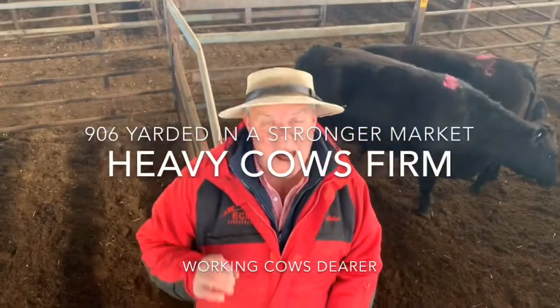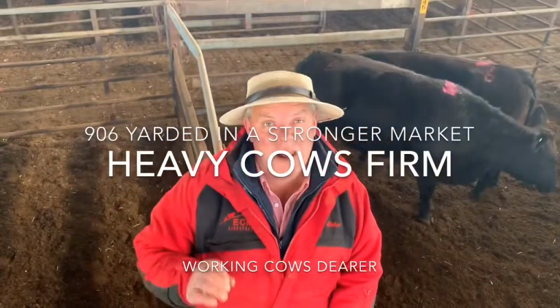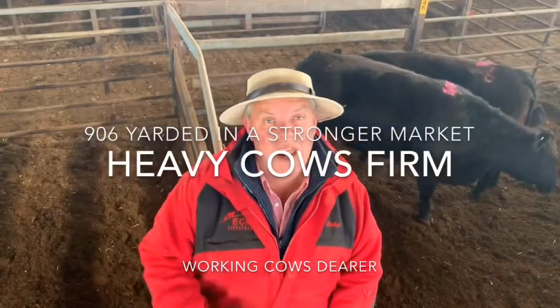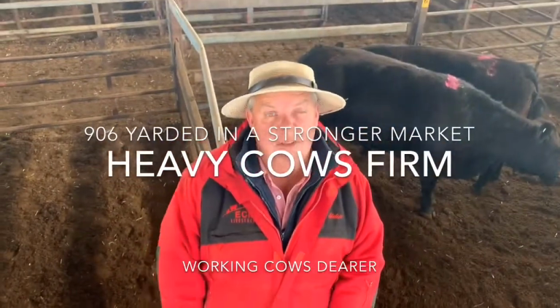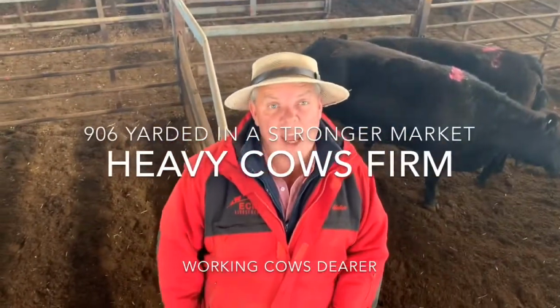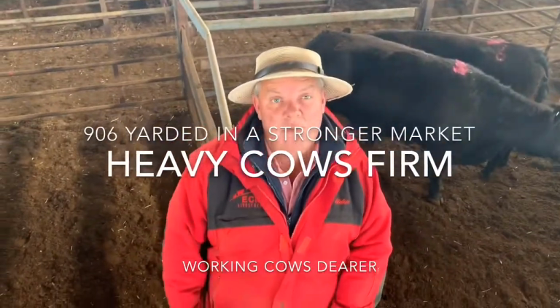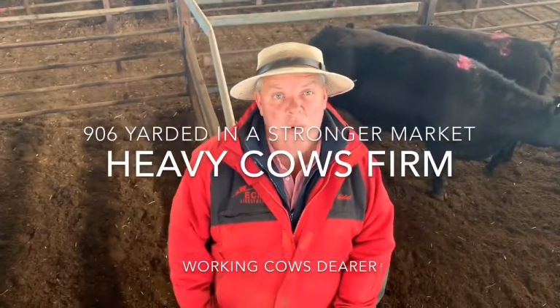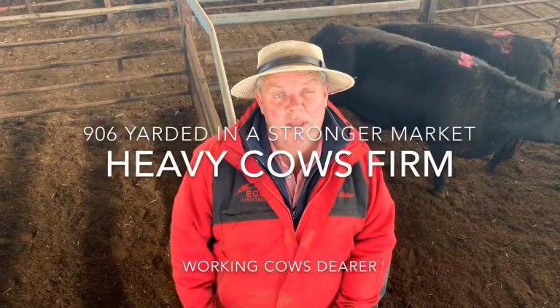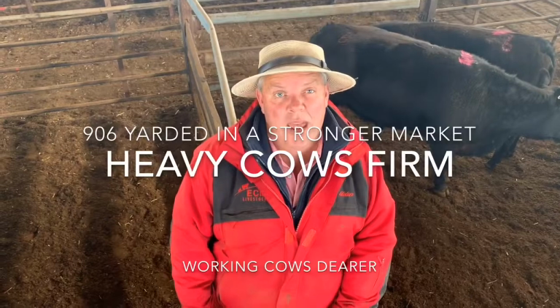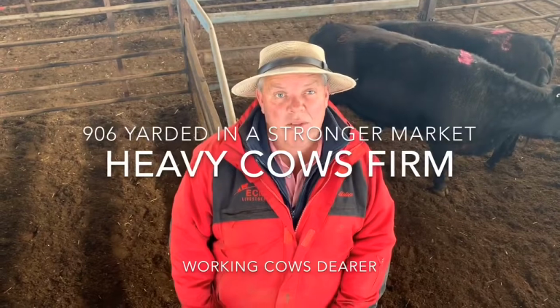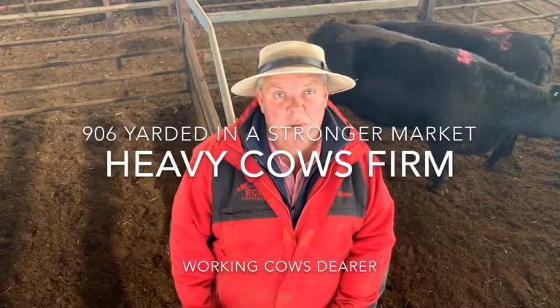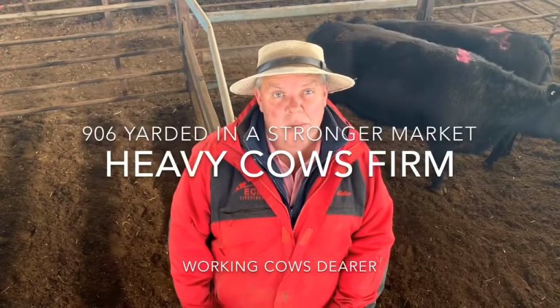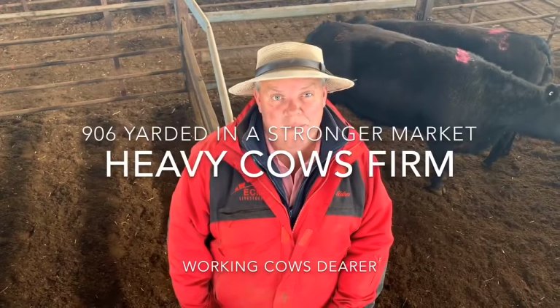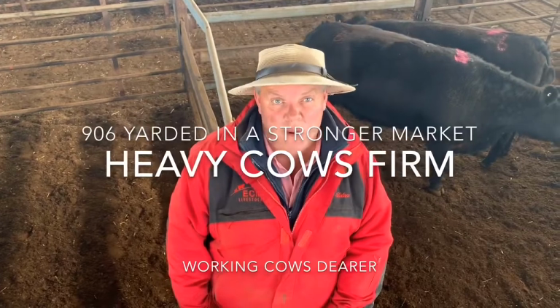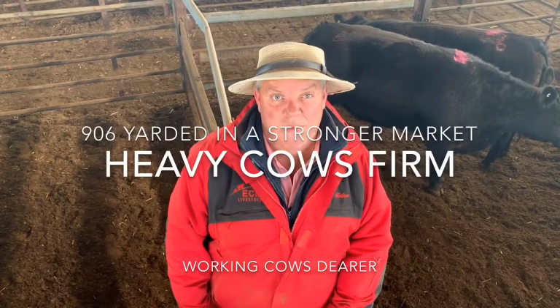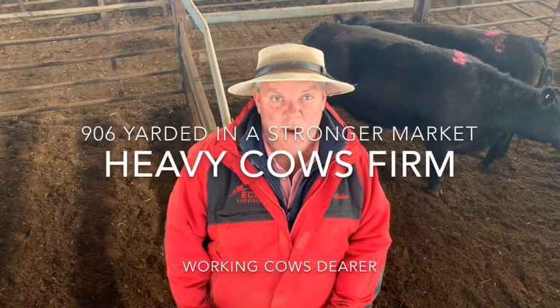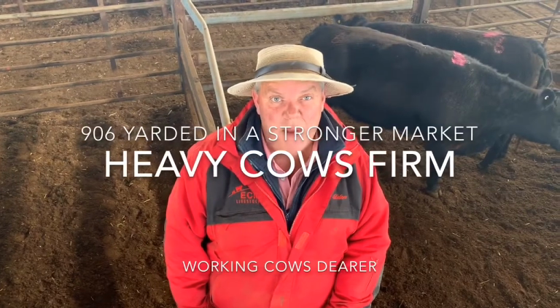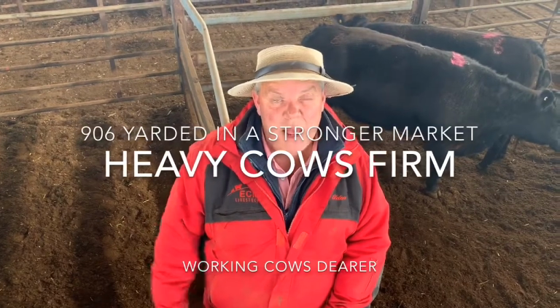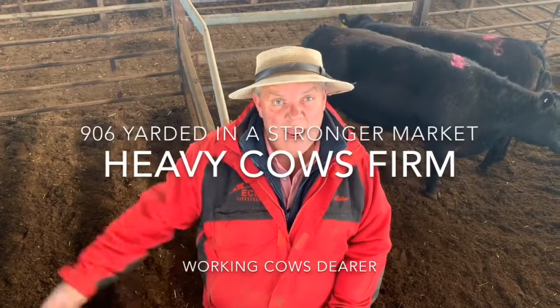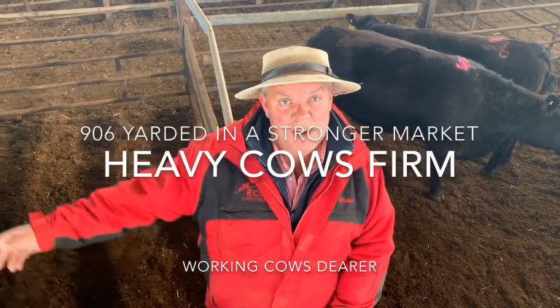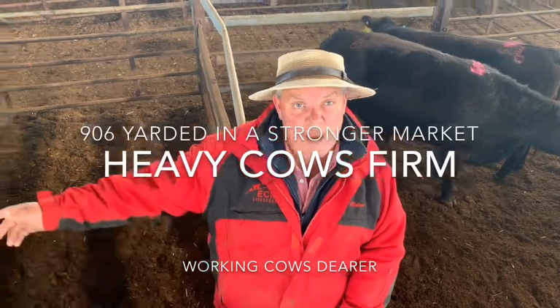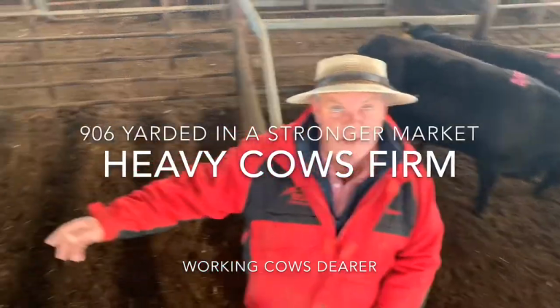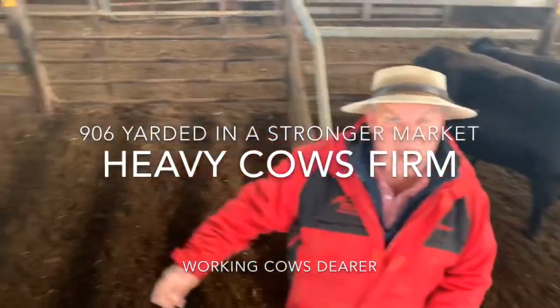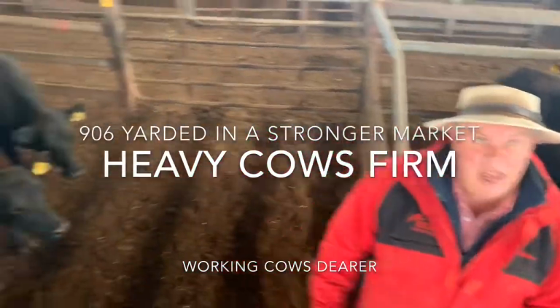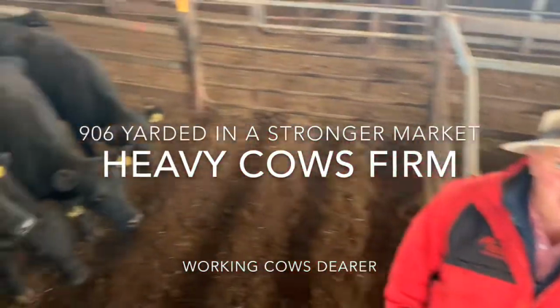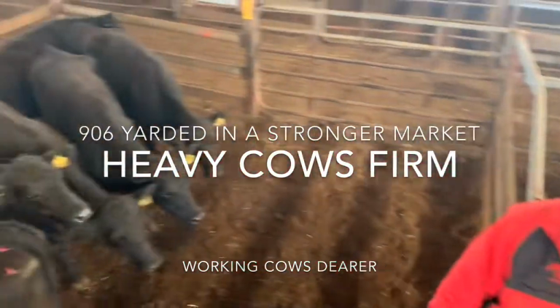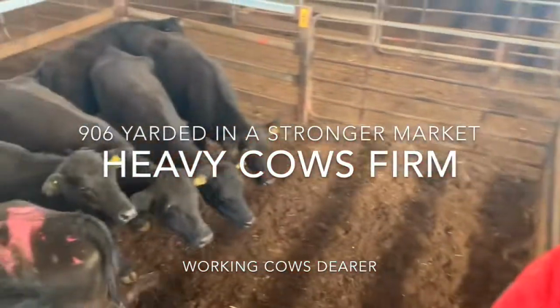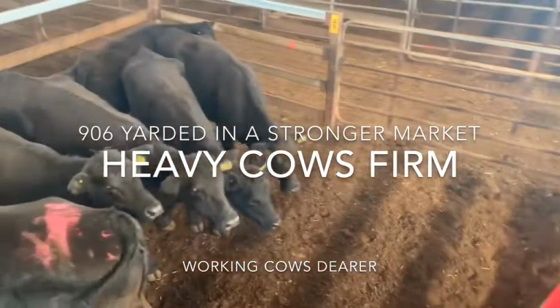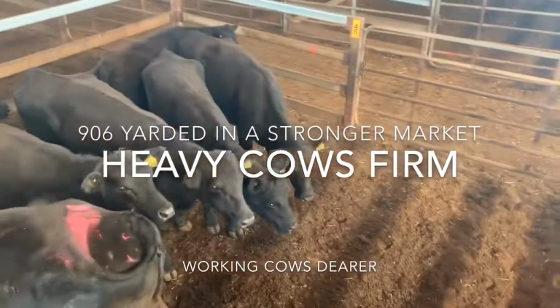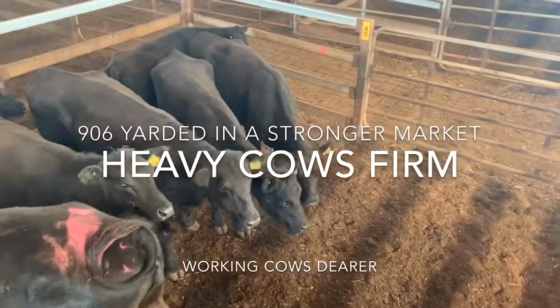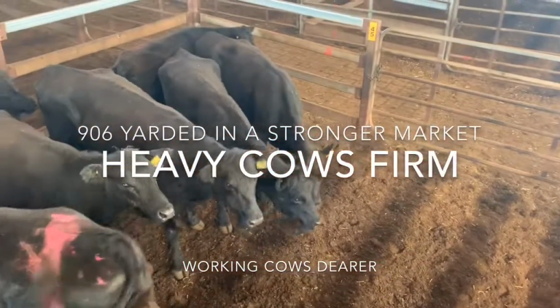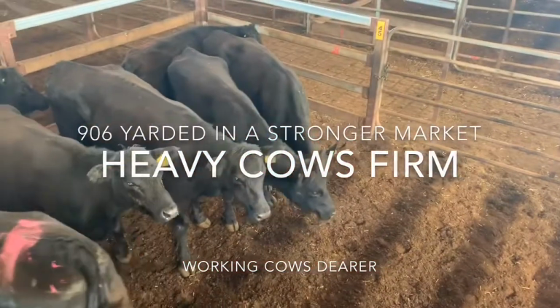The exports of the cows are probably fully firm. Here's the best of our cows here — they made $2.40.